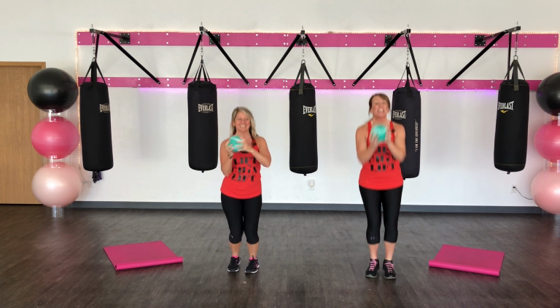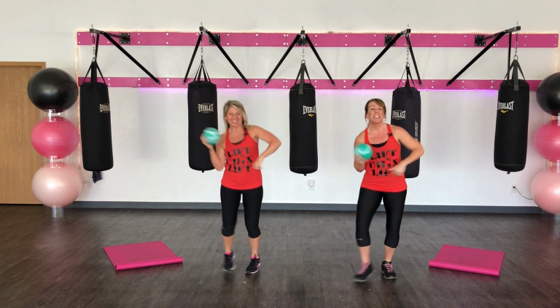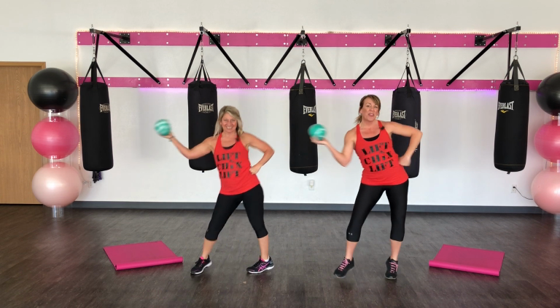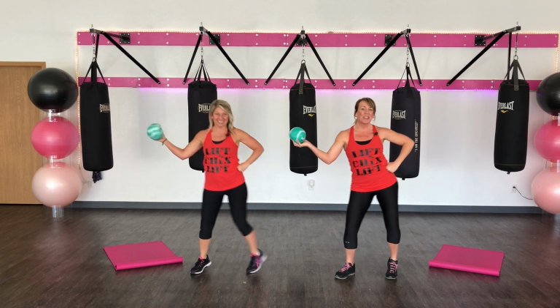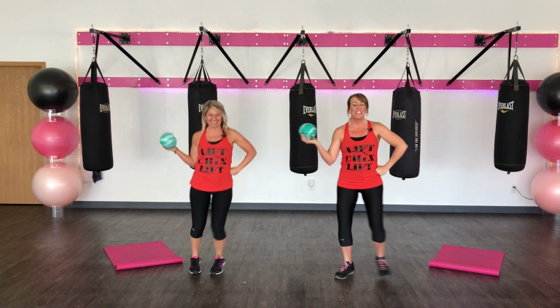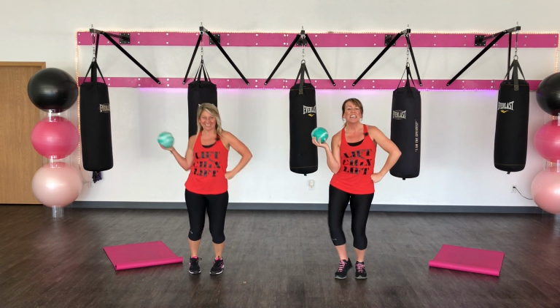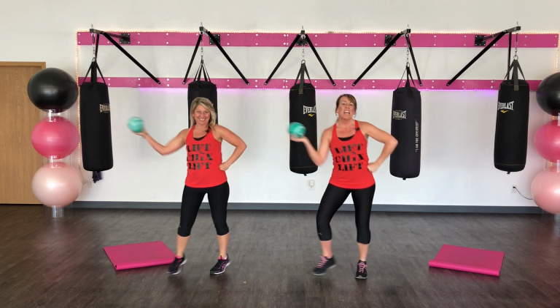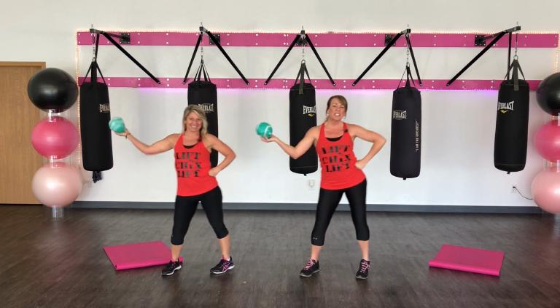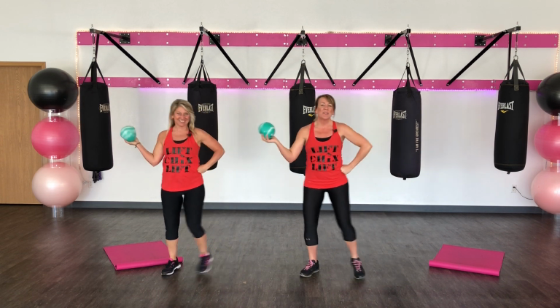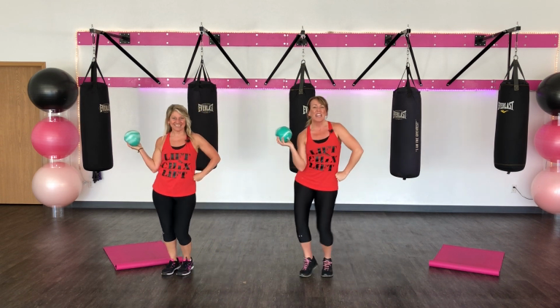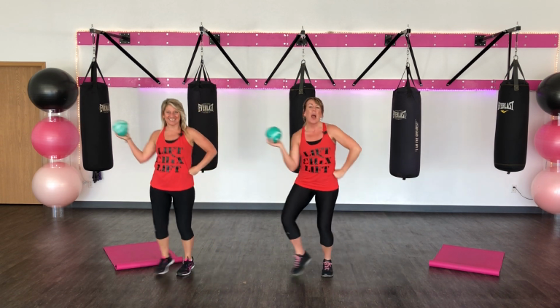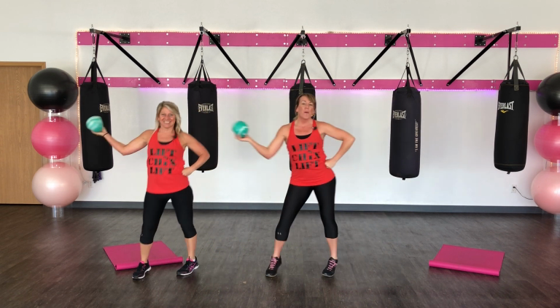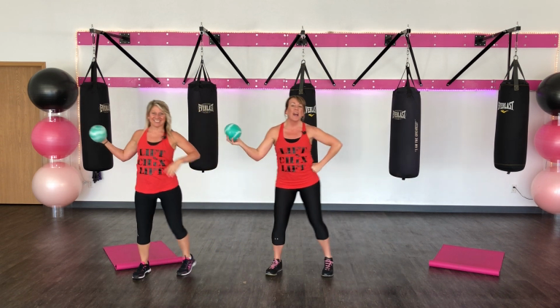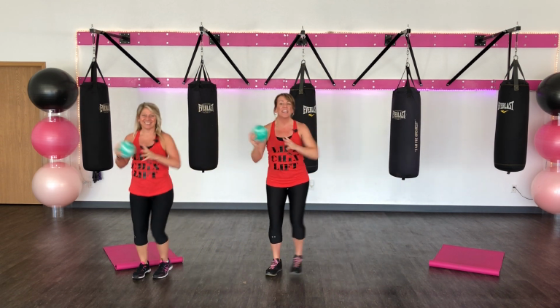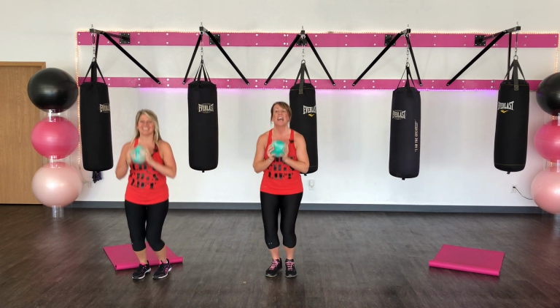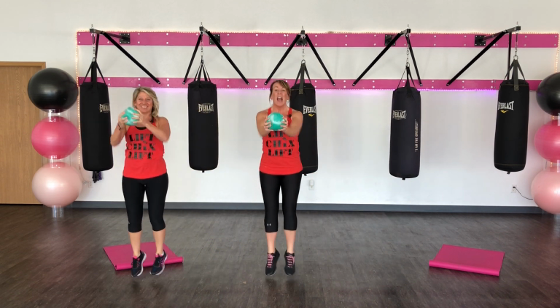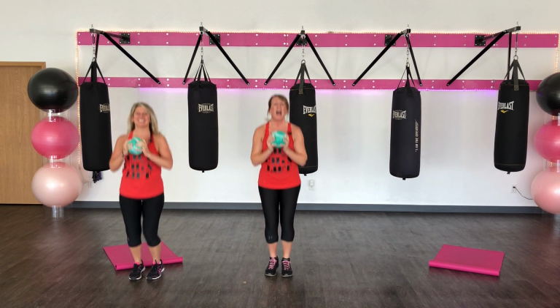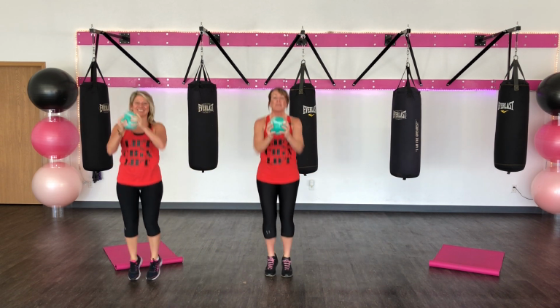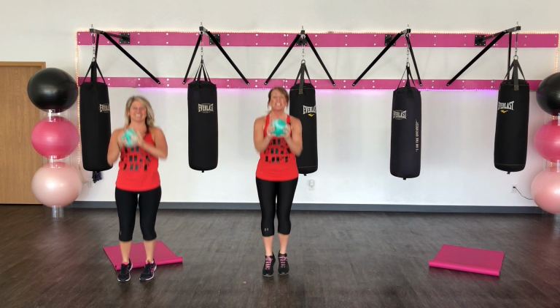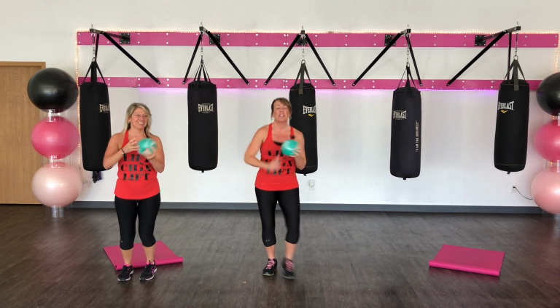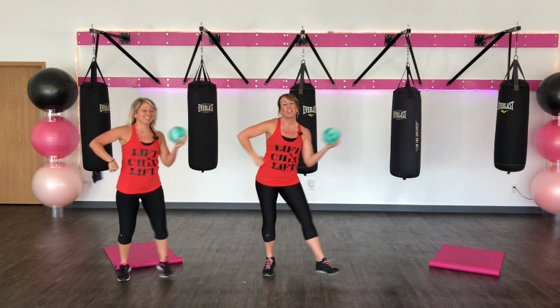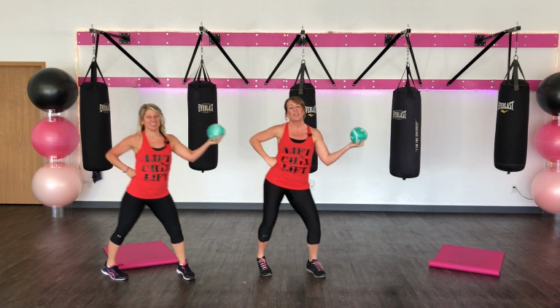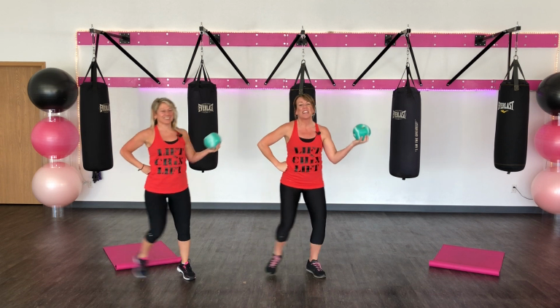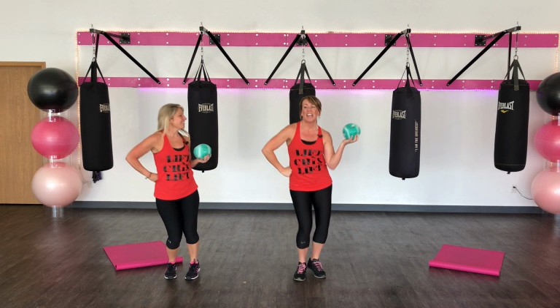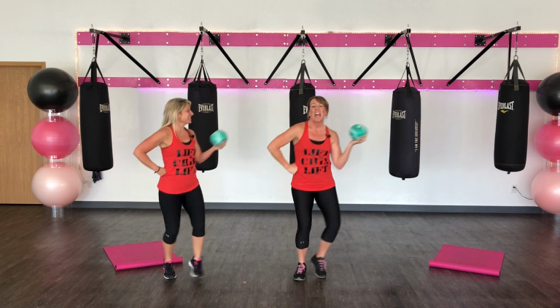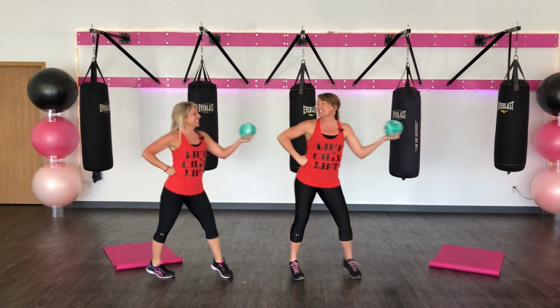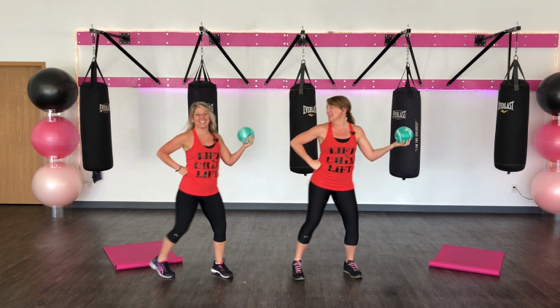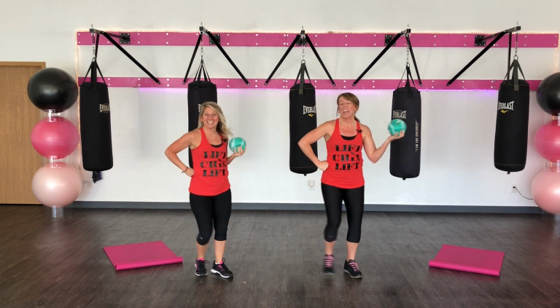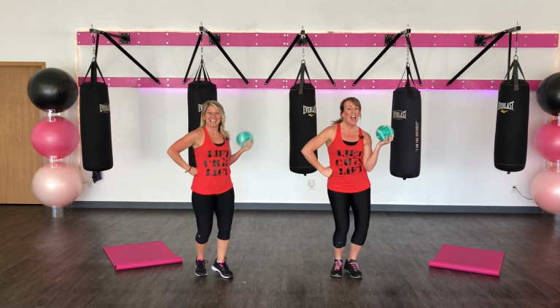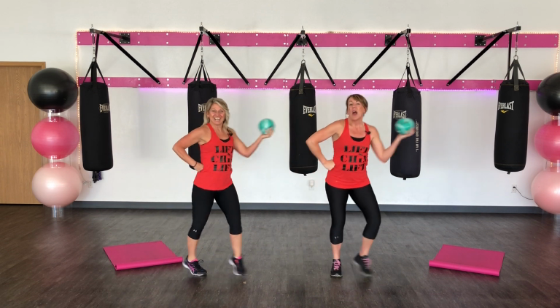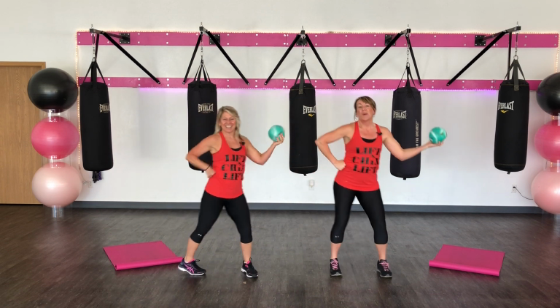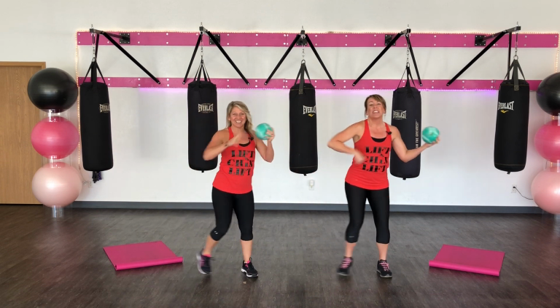Shoot it again. 3, 2, 1. Hop and switch. 3, 2, 1.